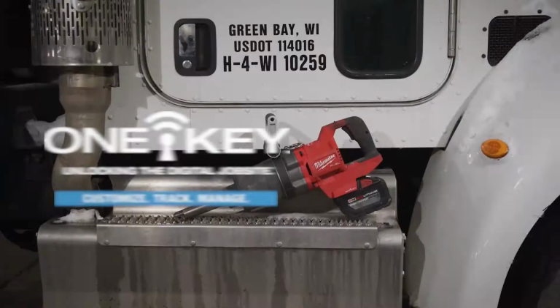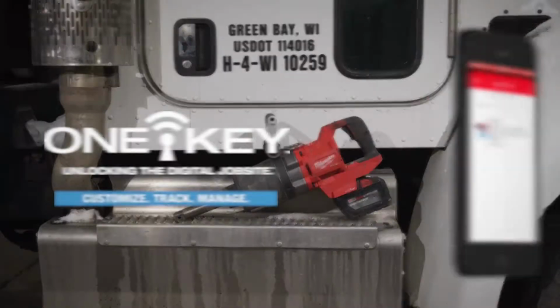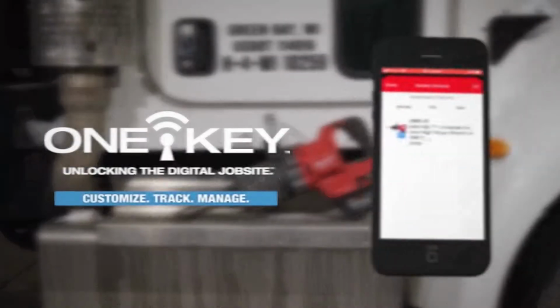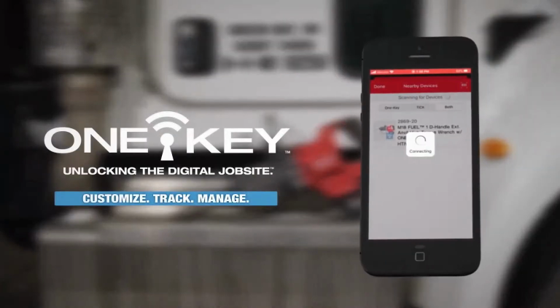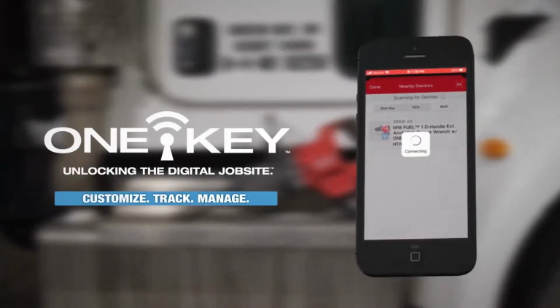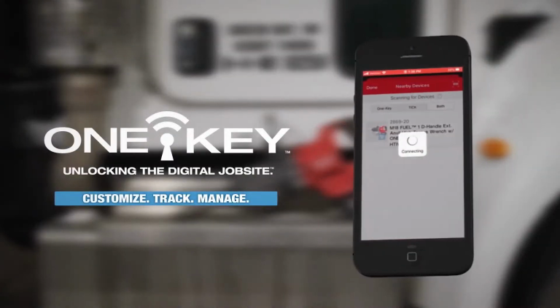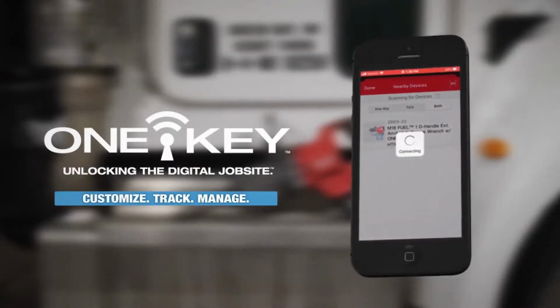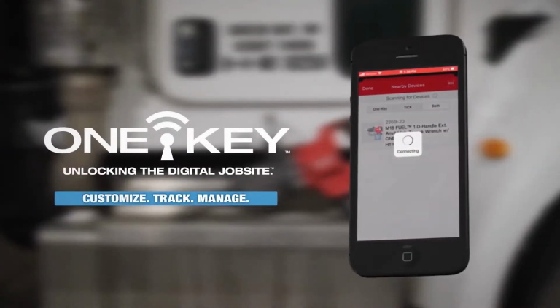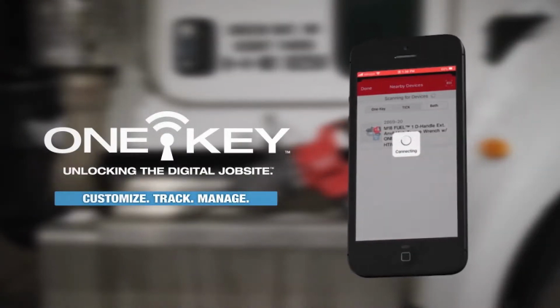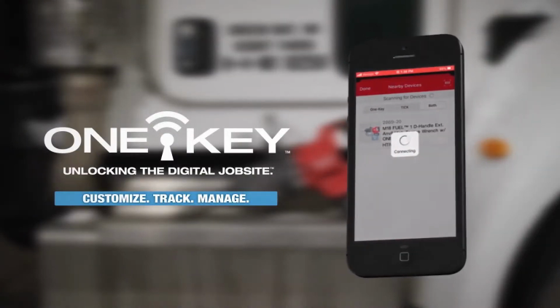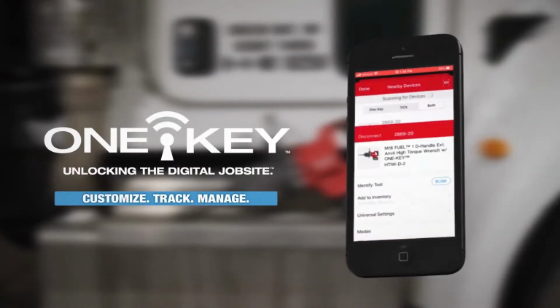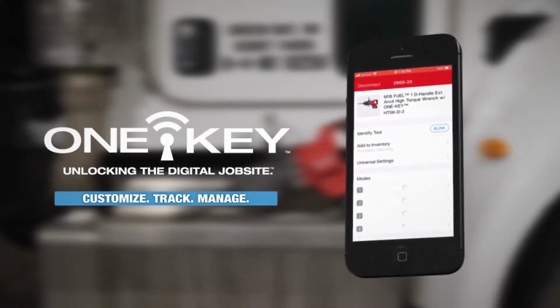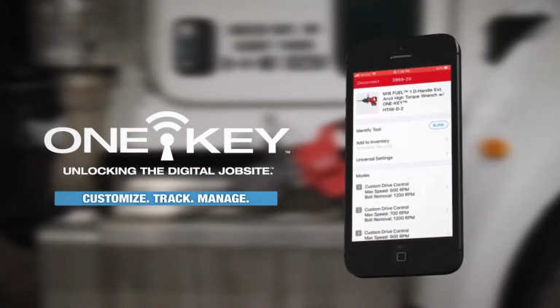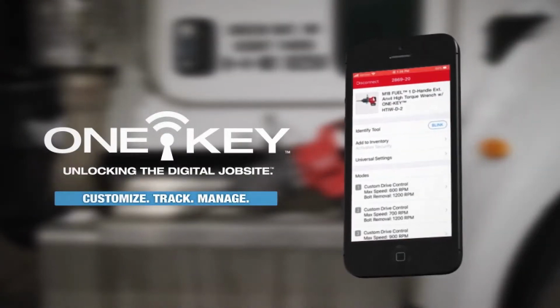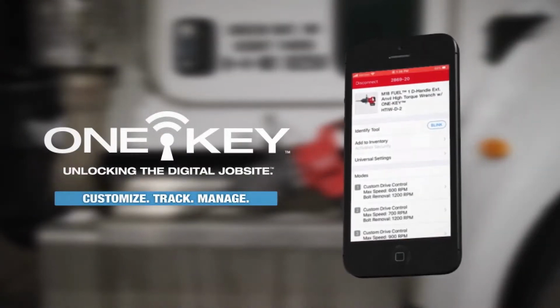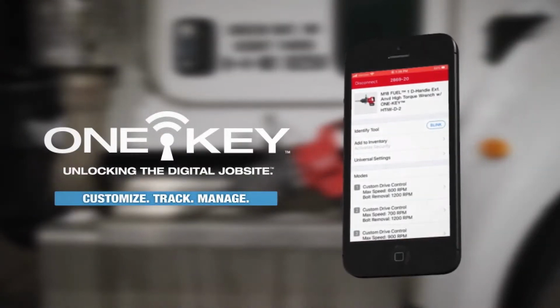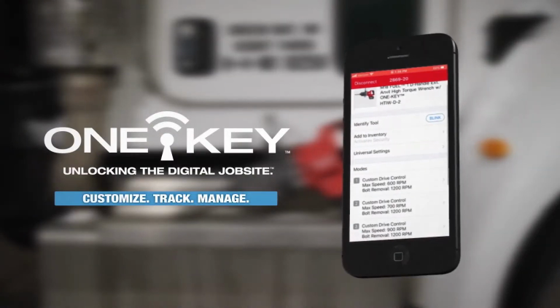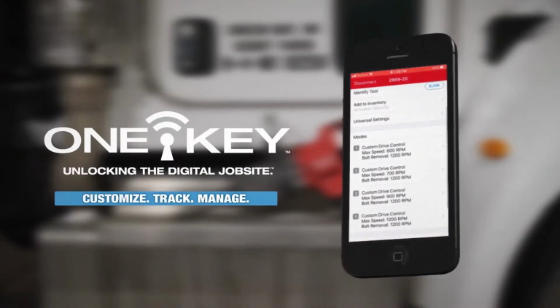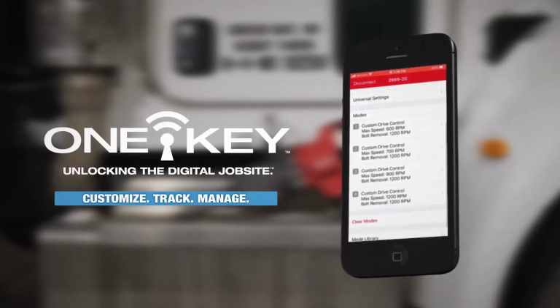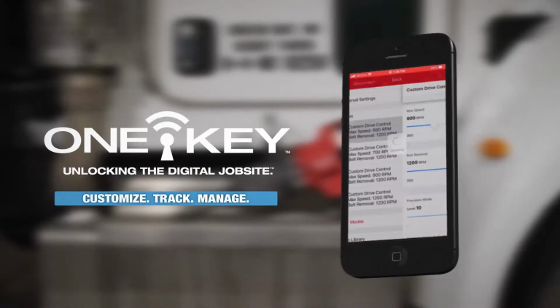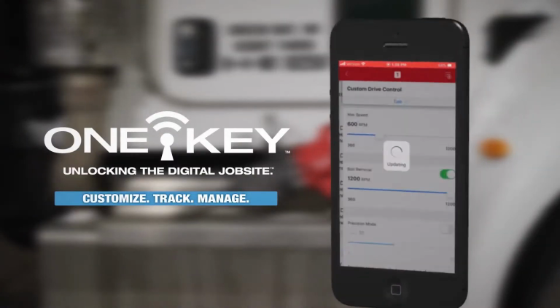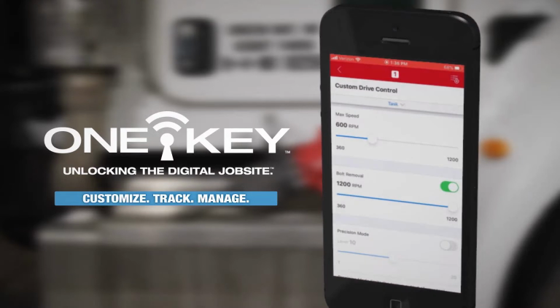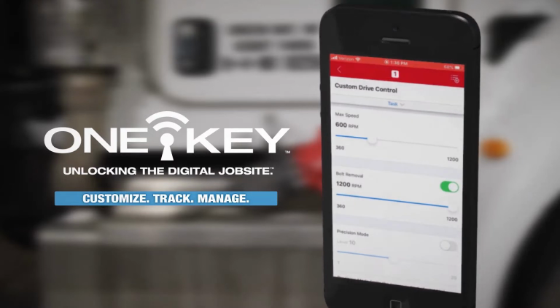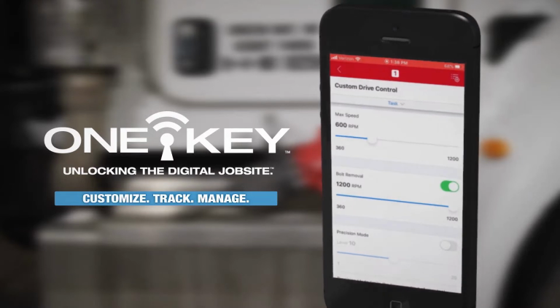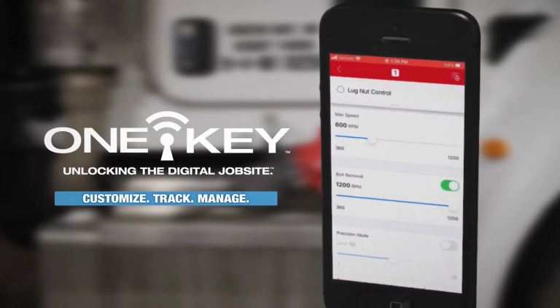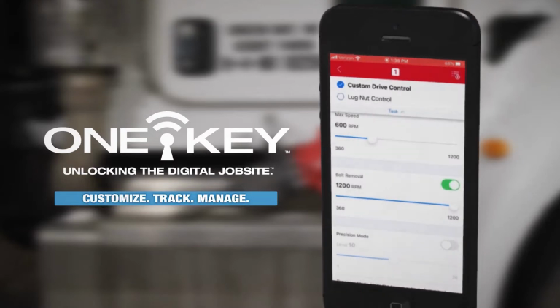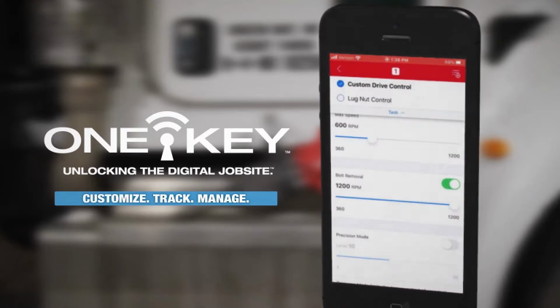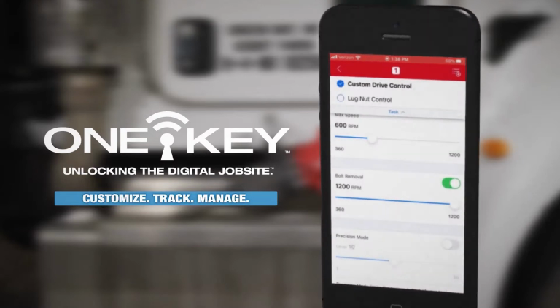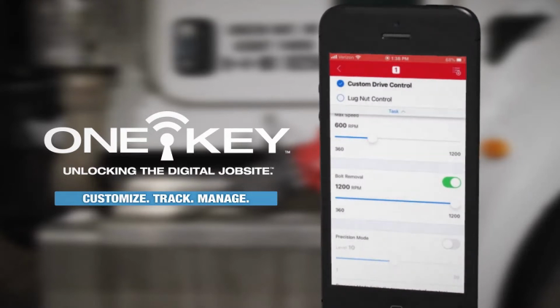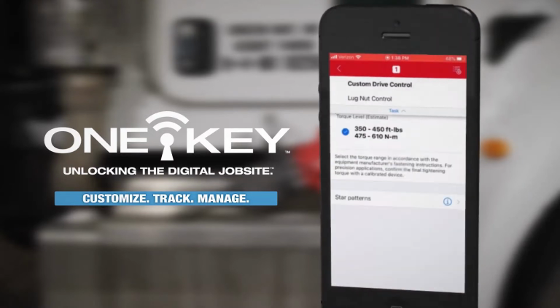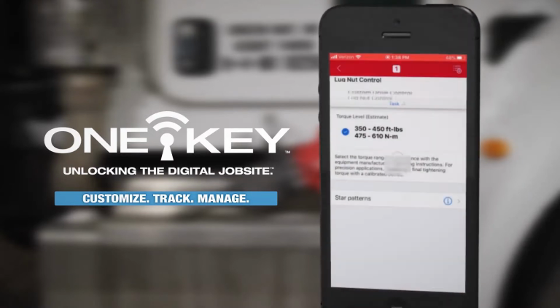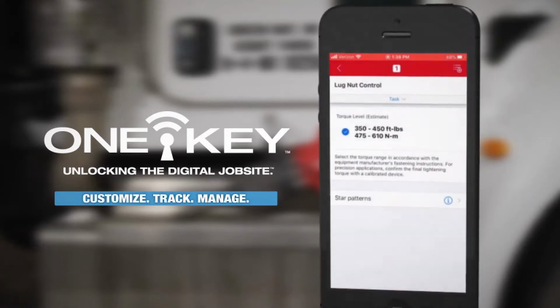On the One Key app, select the tool, select the drop-down menu, select lug nut mode, and it's good to go.